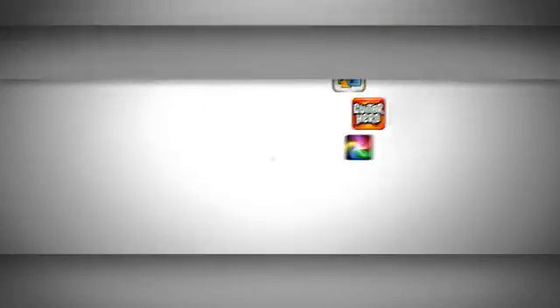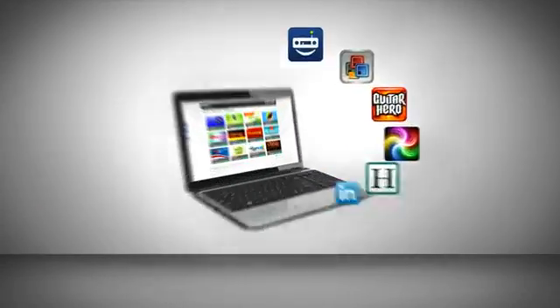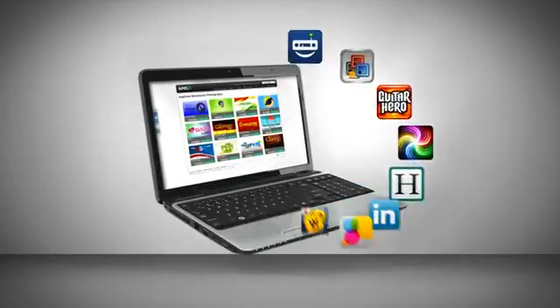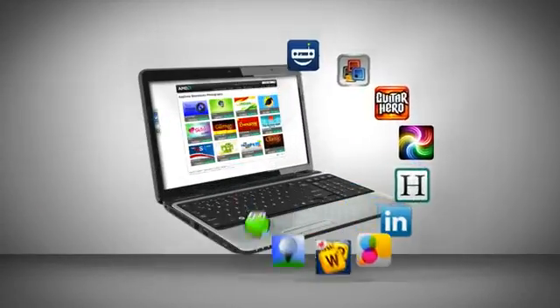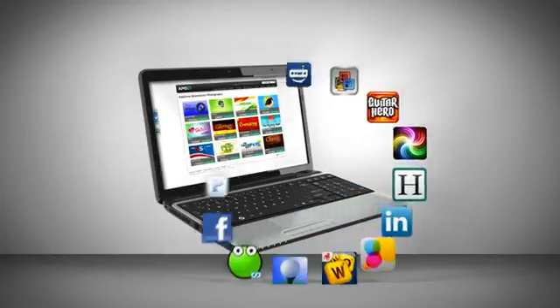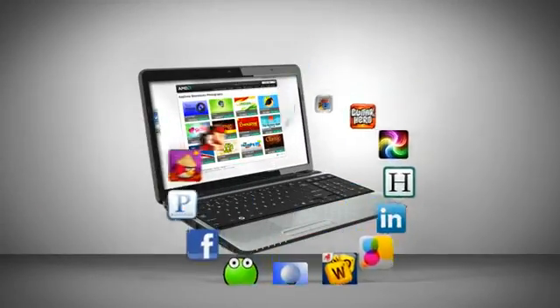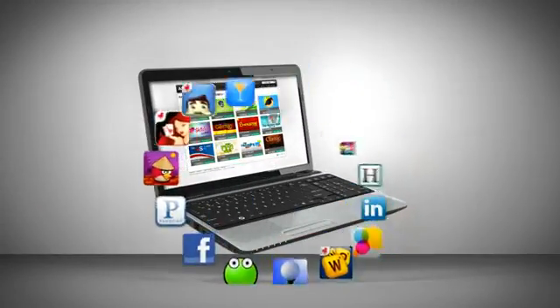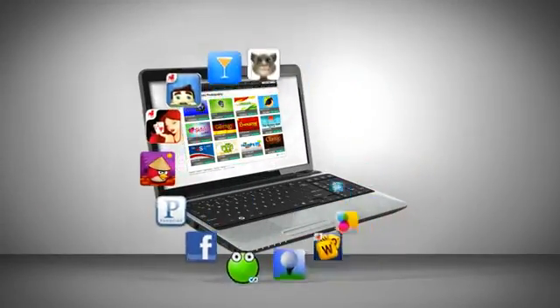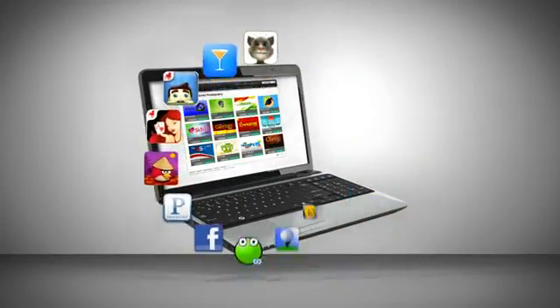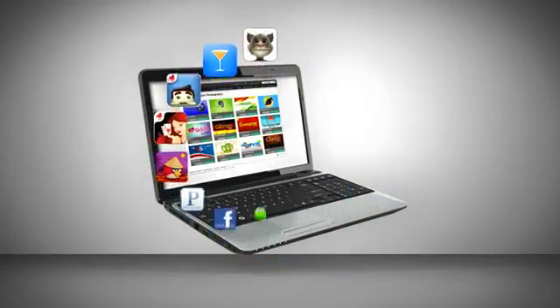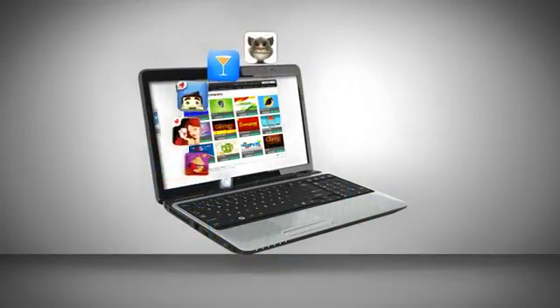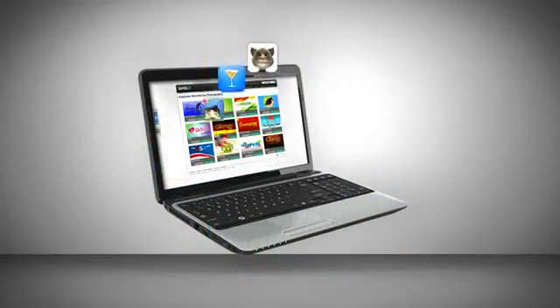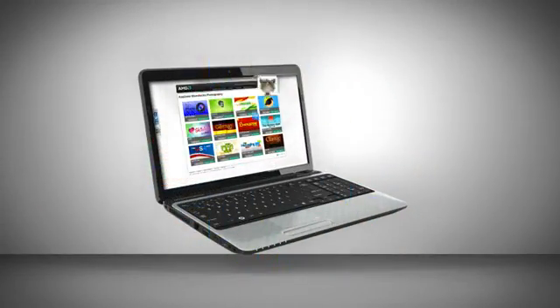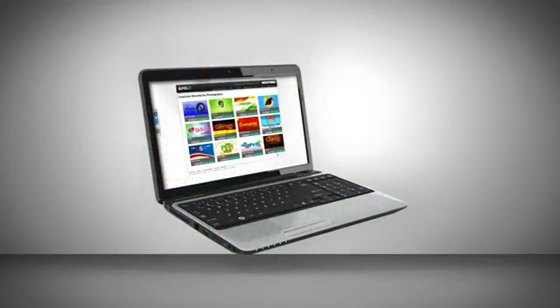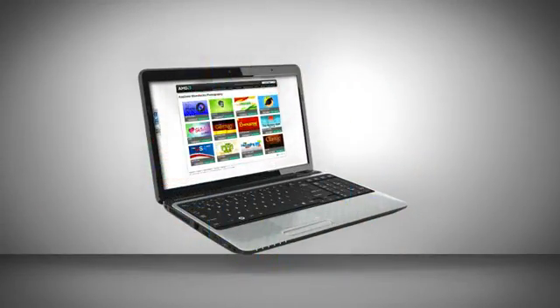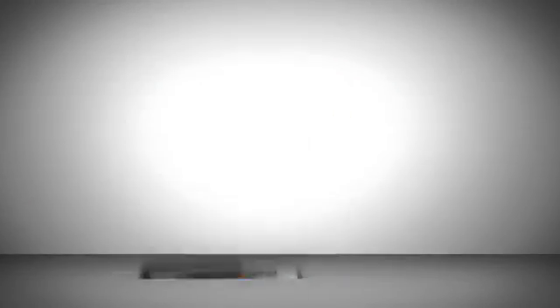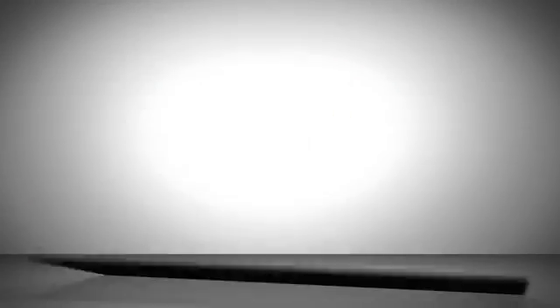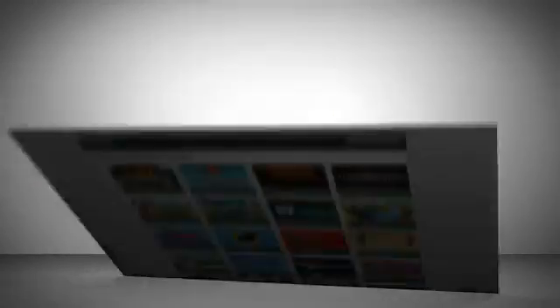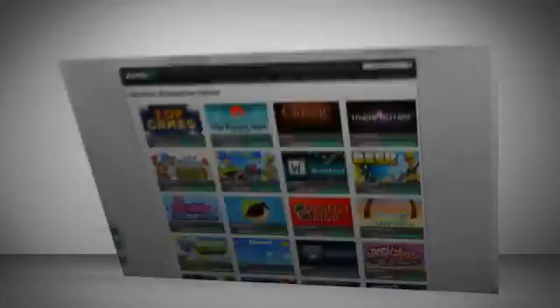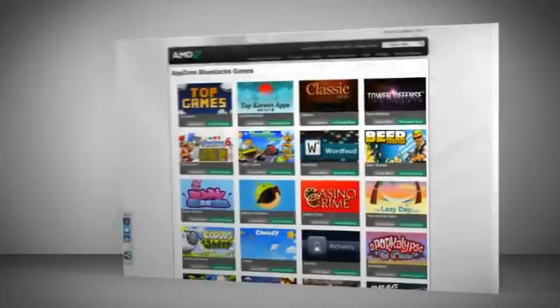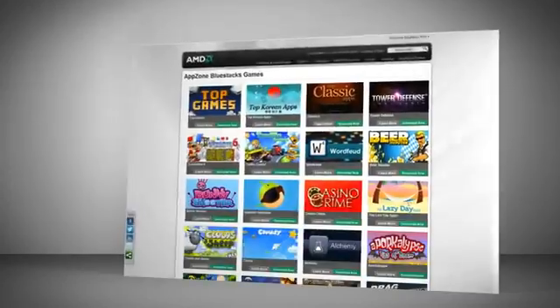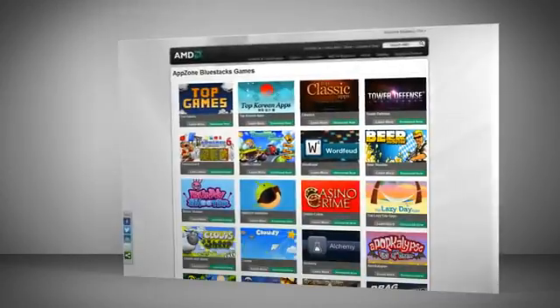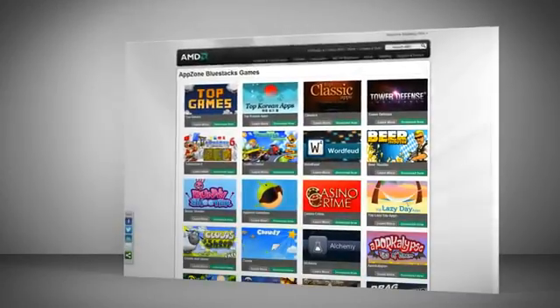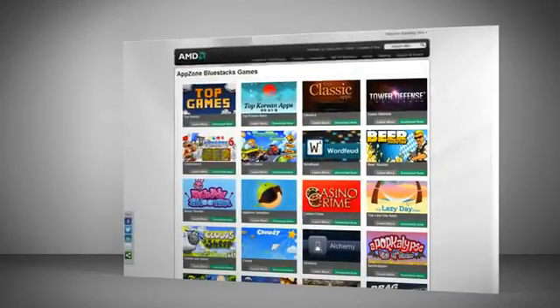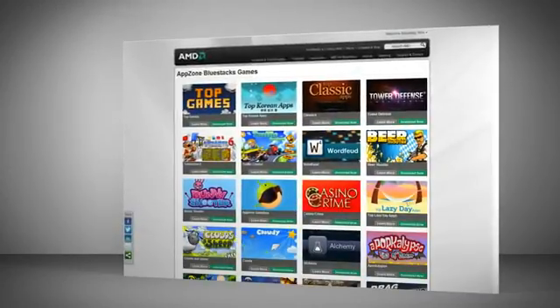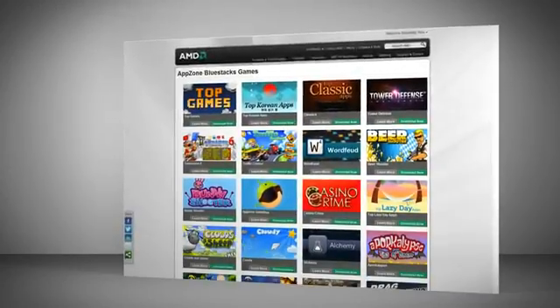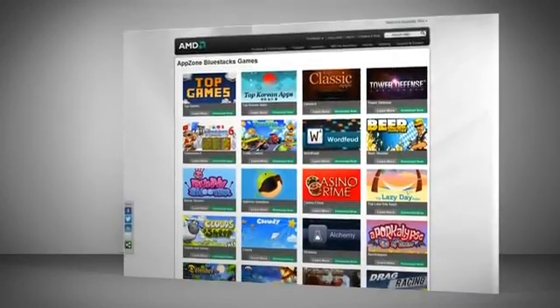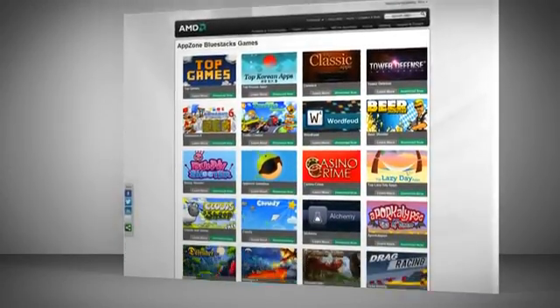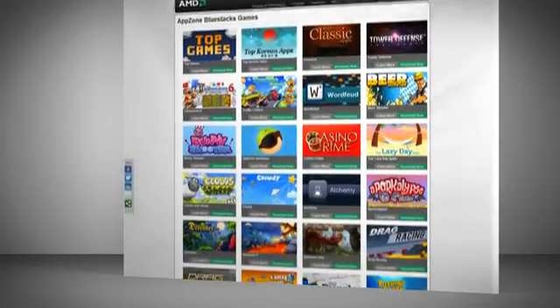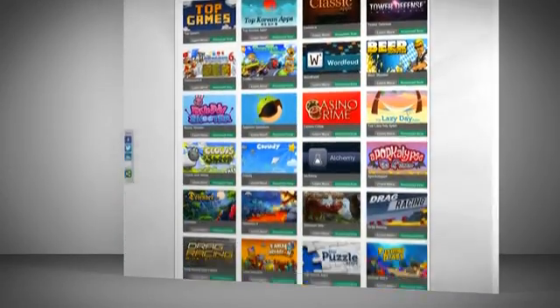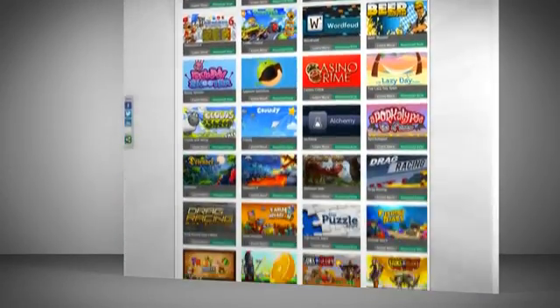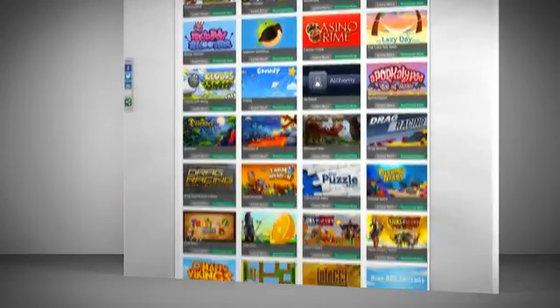Start using top mobile apps on your AMD PC right now by going to the brand new AppZone at AMD.com.